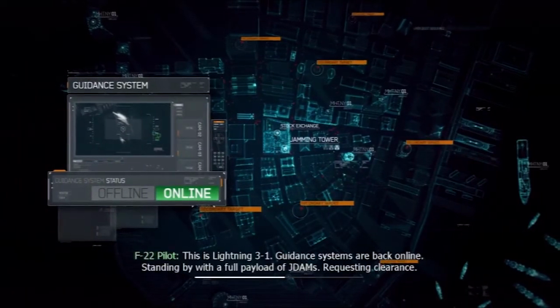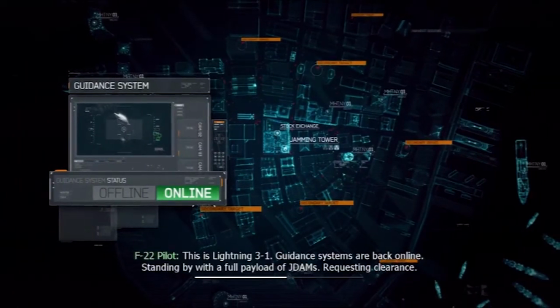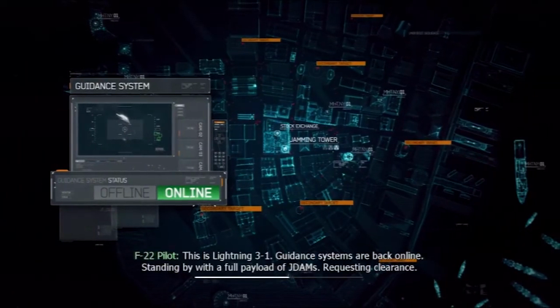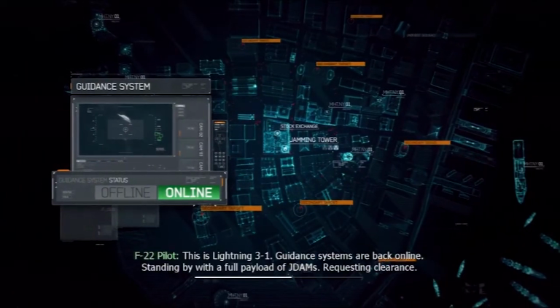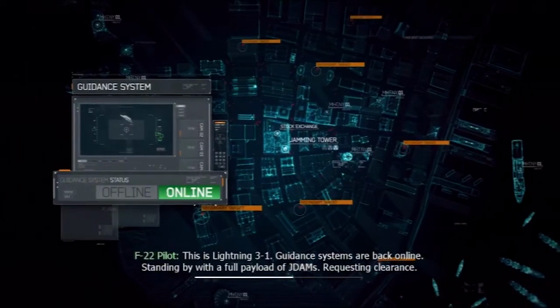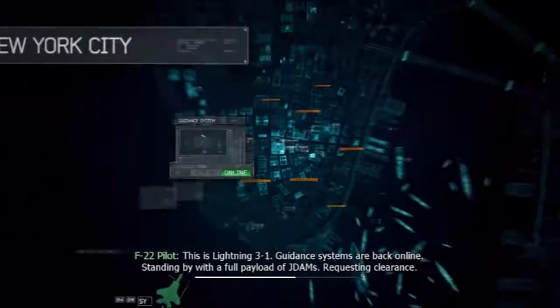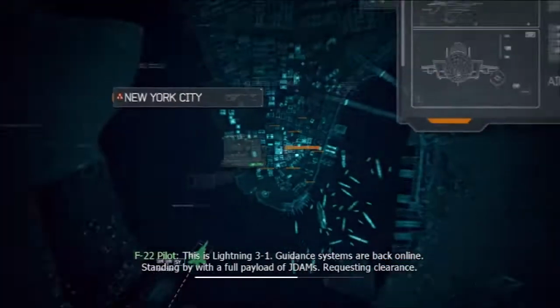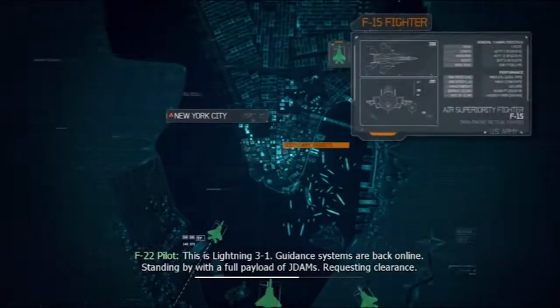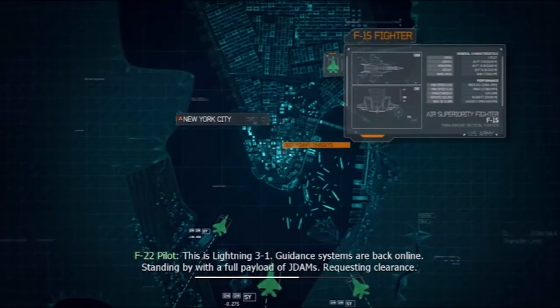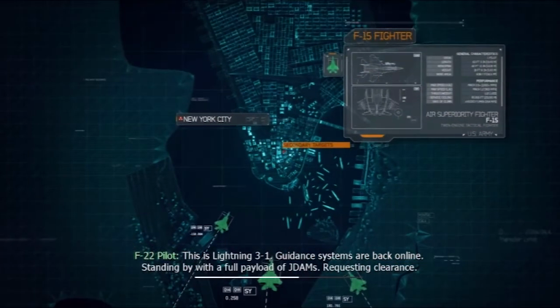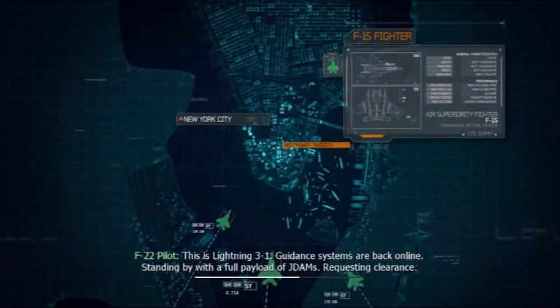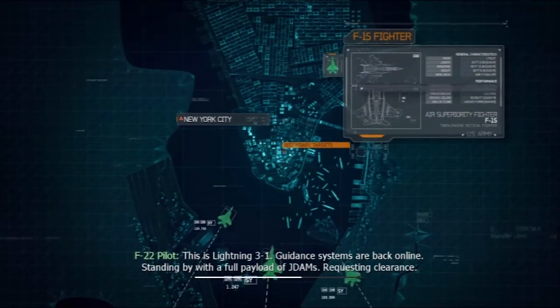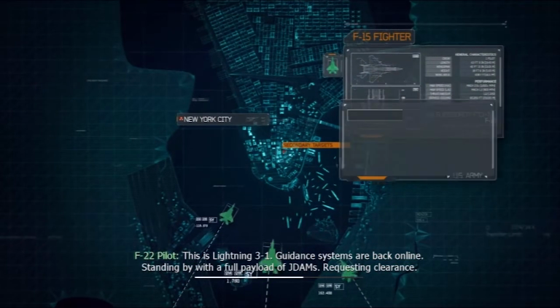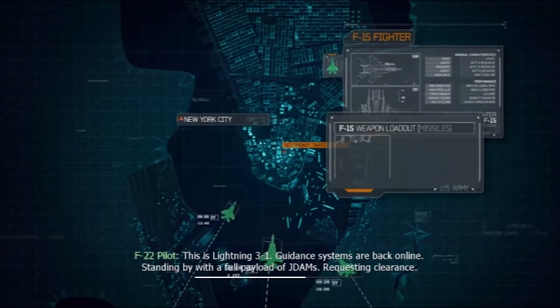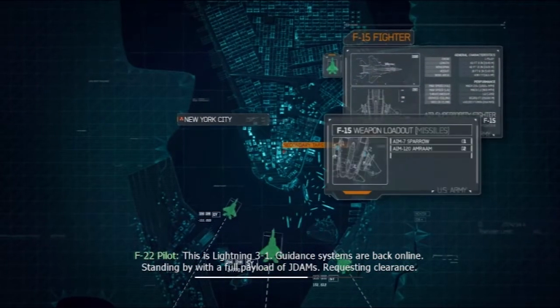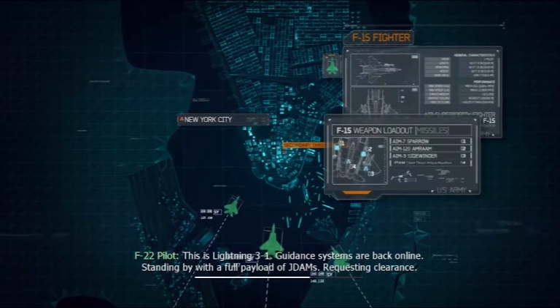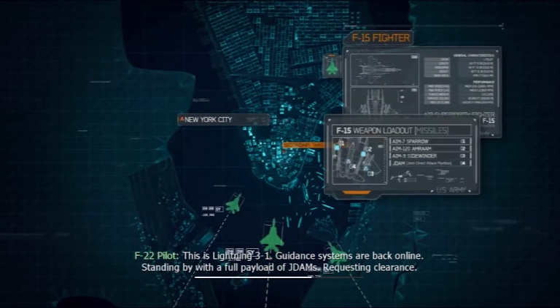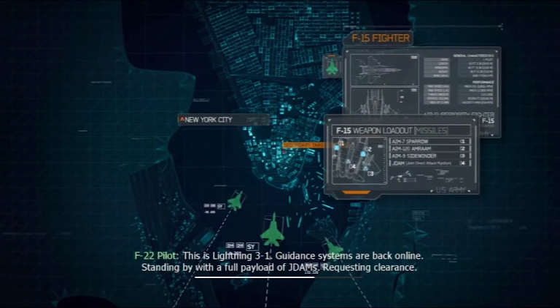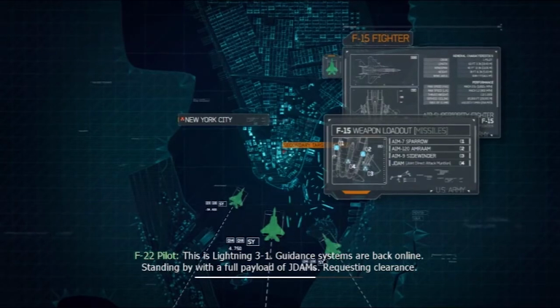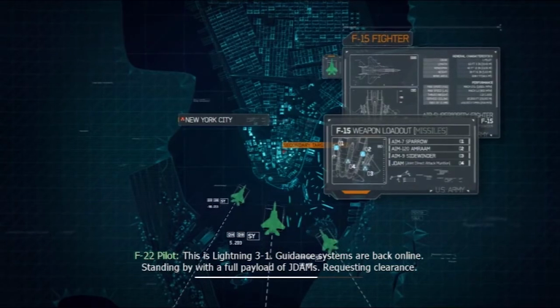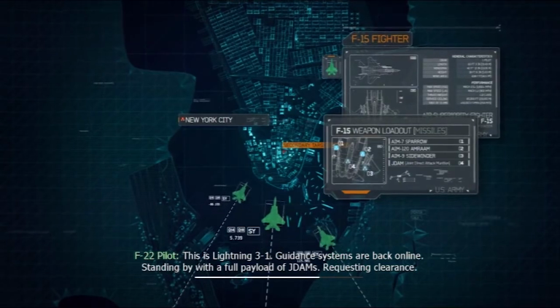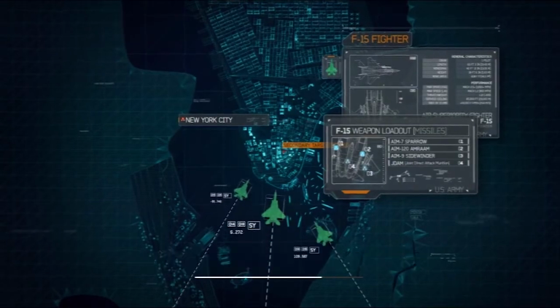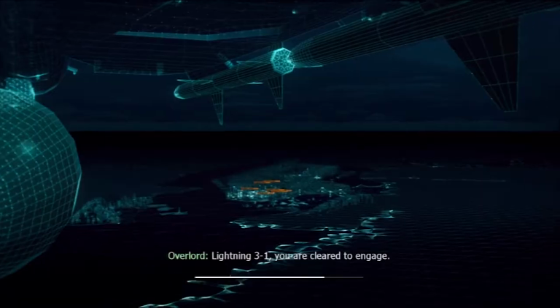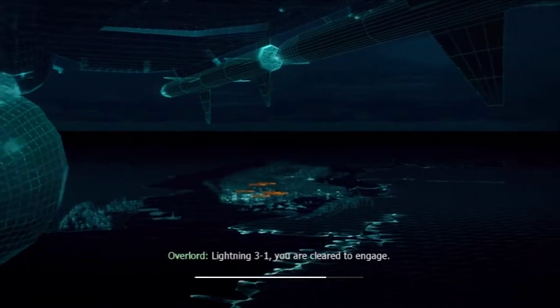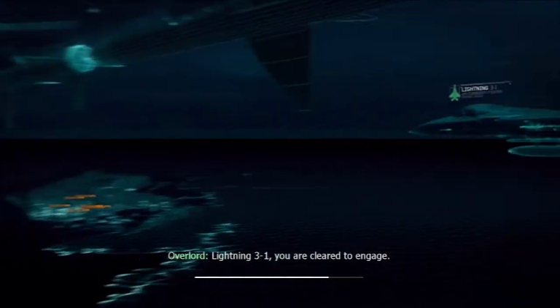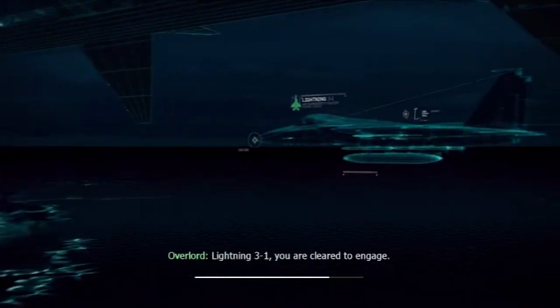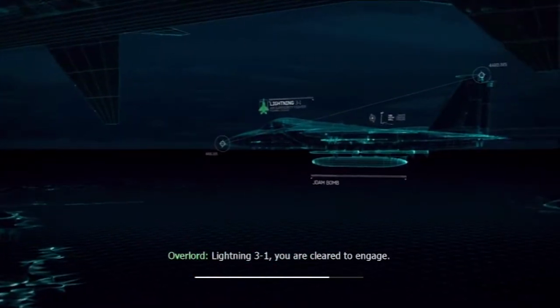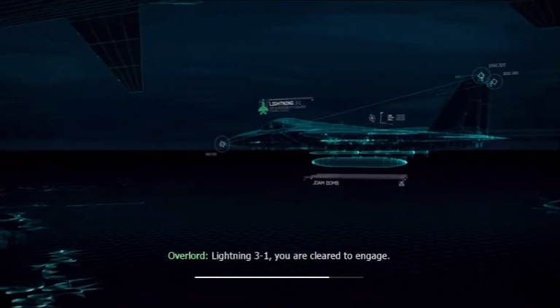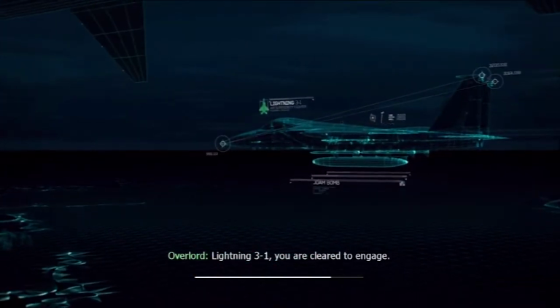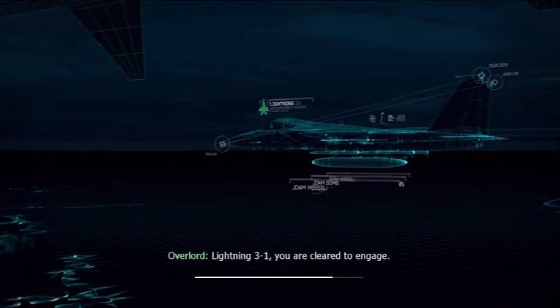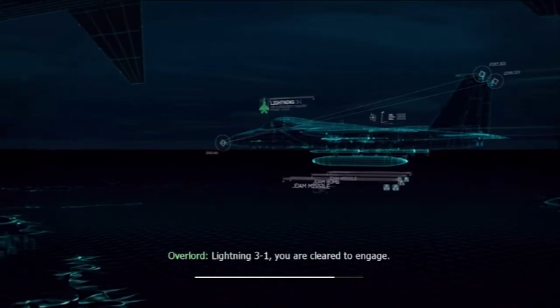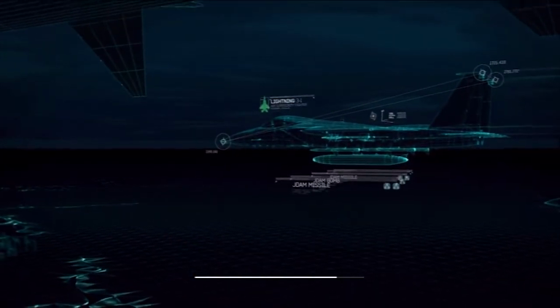Lightning 3-1, guidance systems are back online. Standing by with a full payload of J-DAMs, requesting clearance. Lightning 3-1, you are cleared to engage.